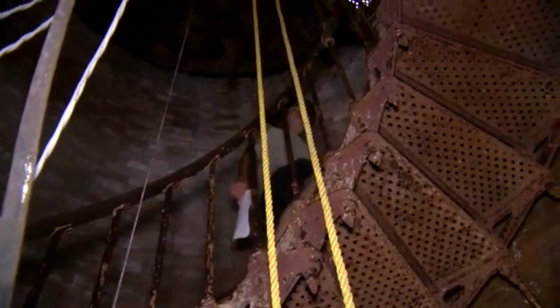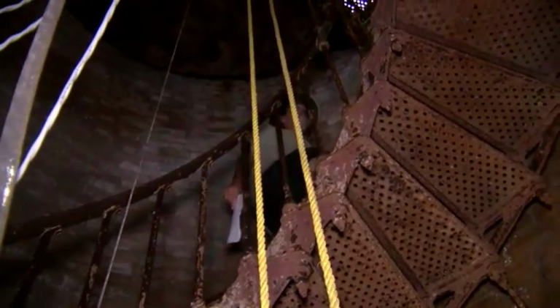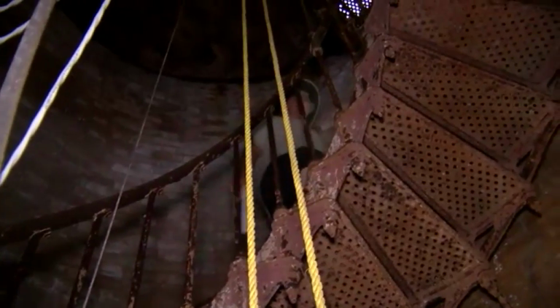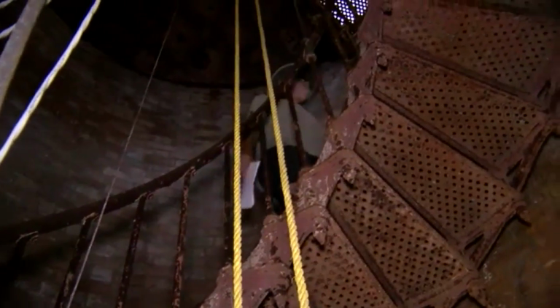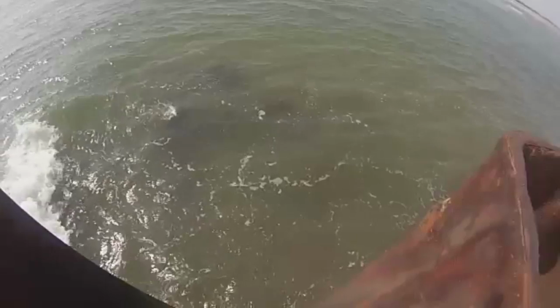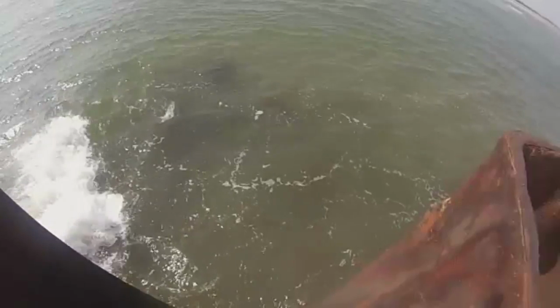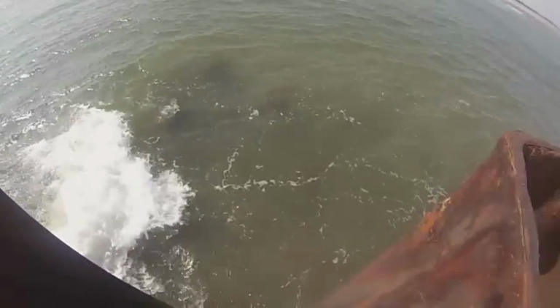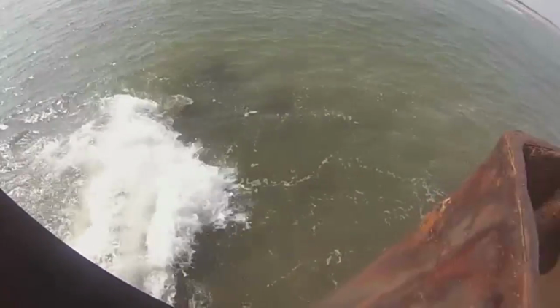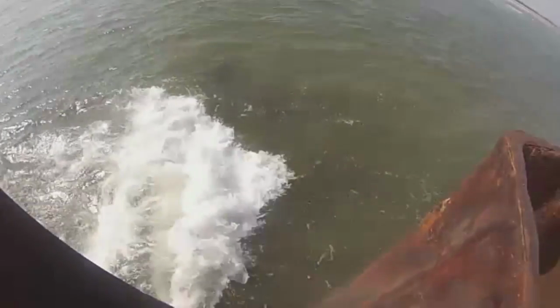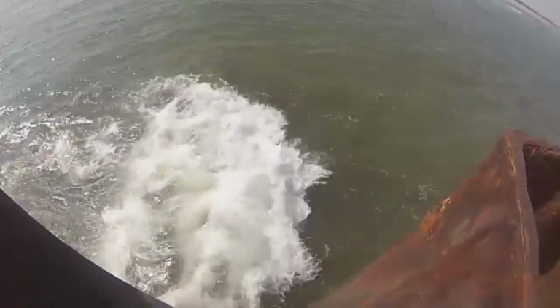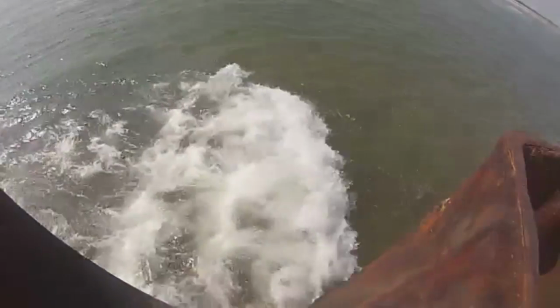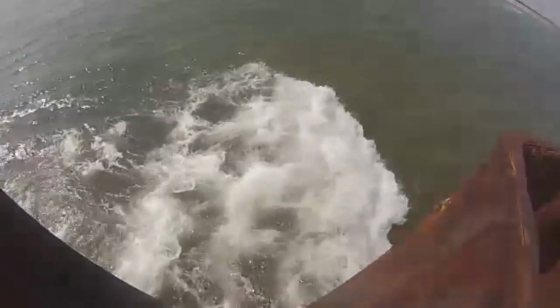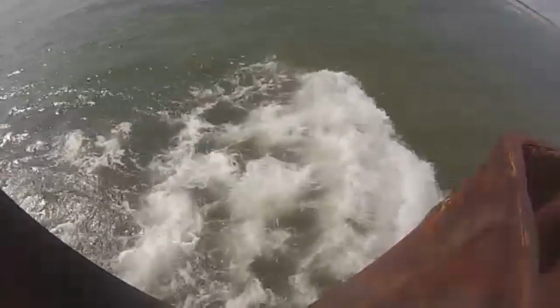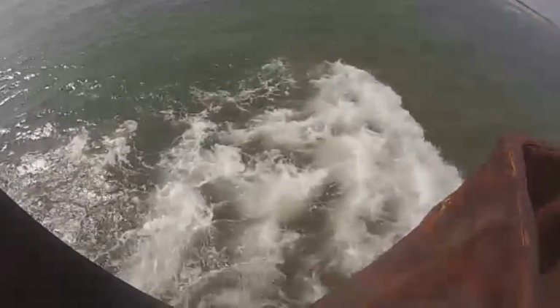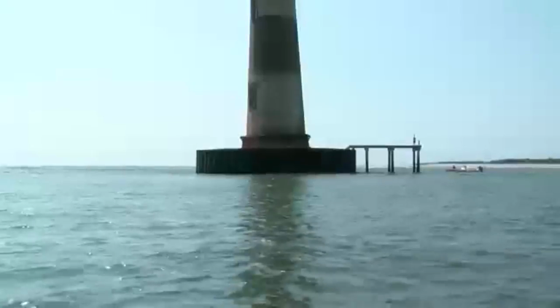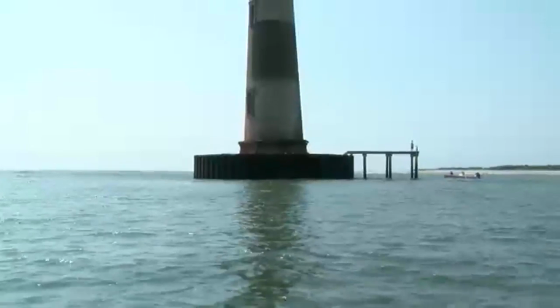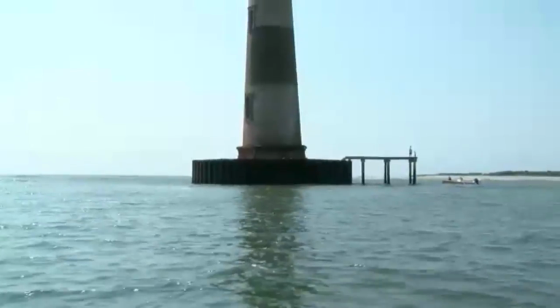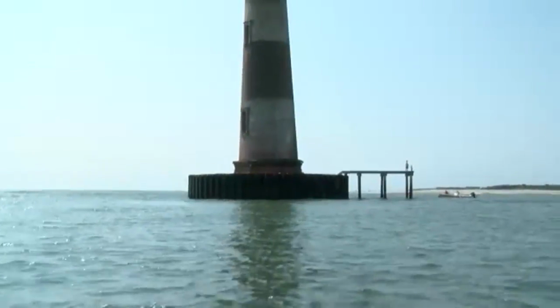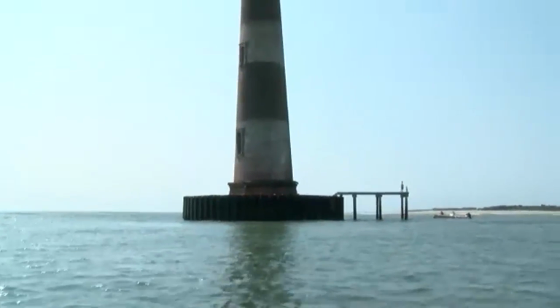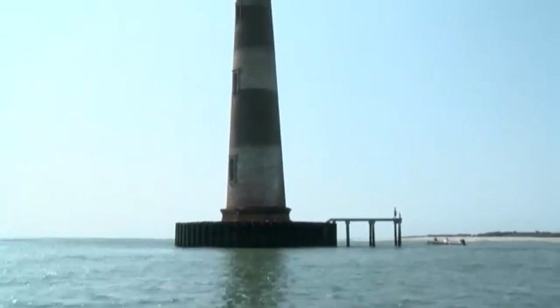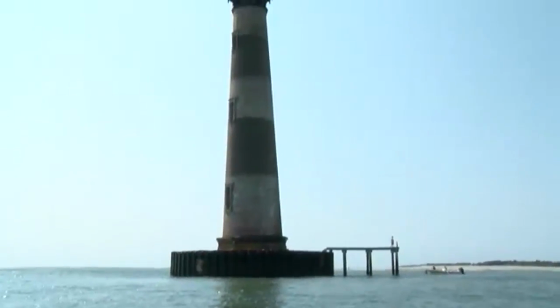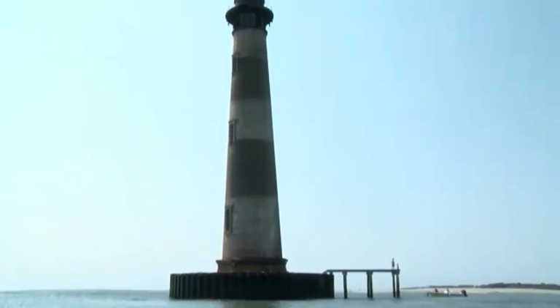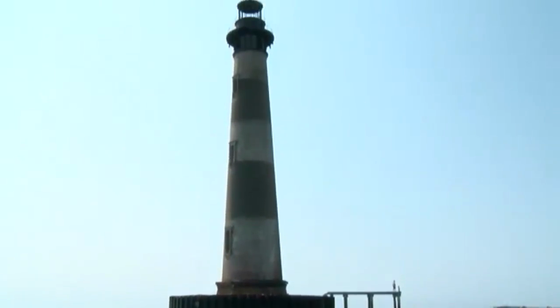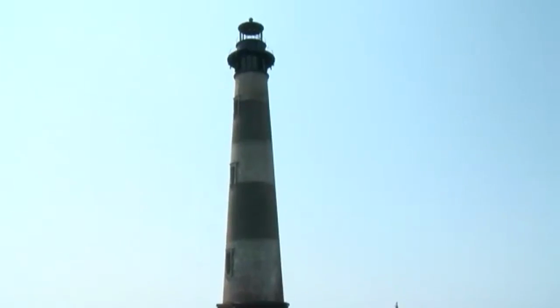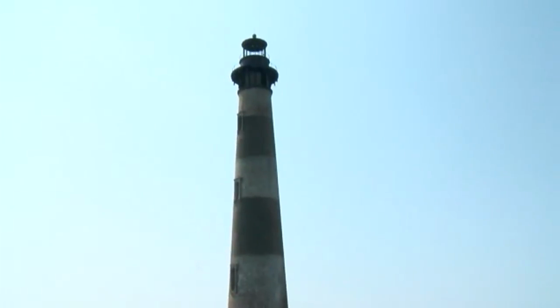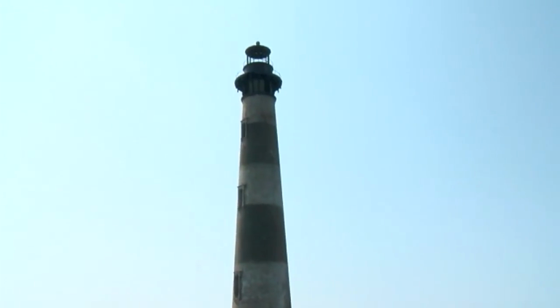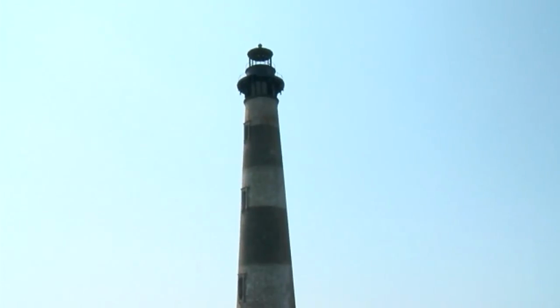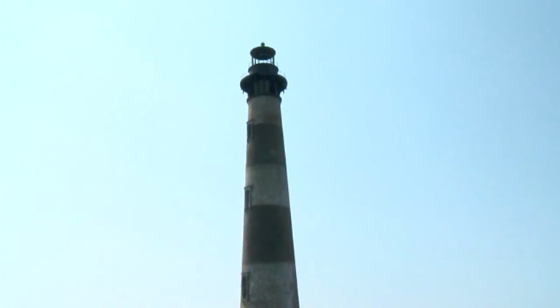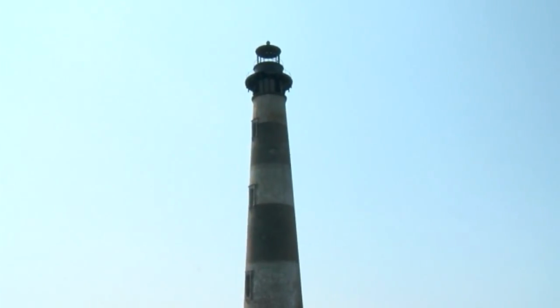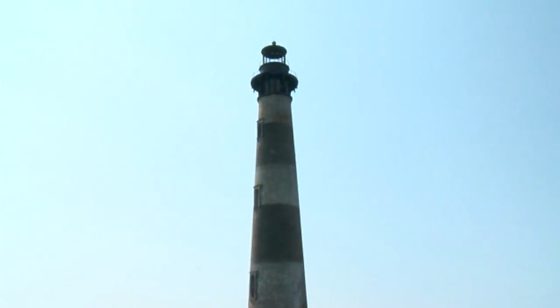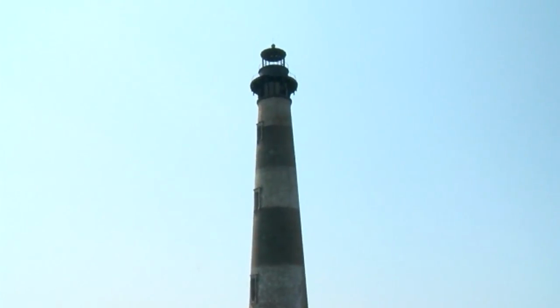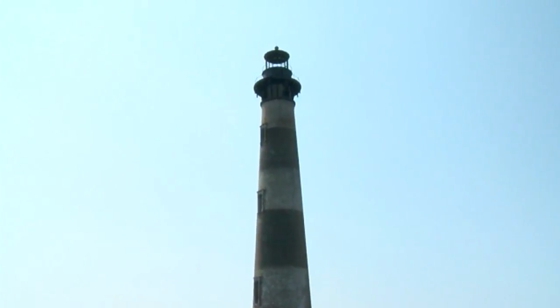We're reestablishing all of this that tells us if this crack begins to grow. Save the Light board member Dennis Bly says even though it's sitting on a newly restored foundation, the structure still leans.